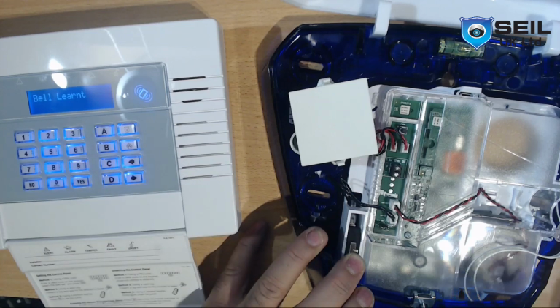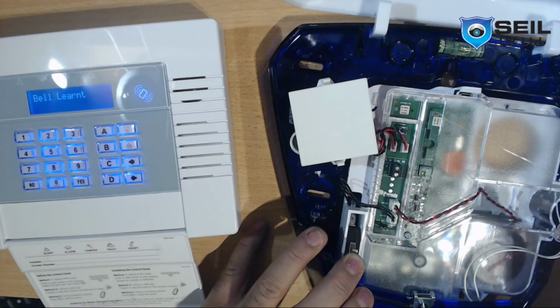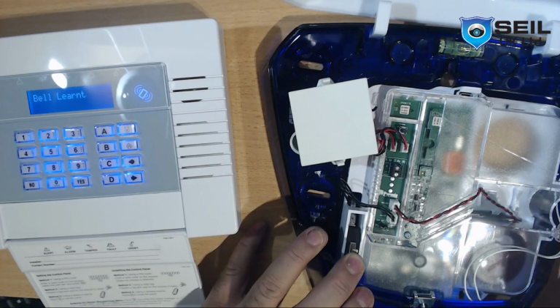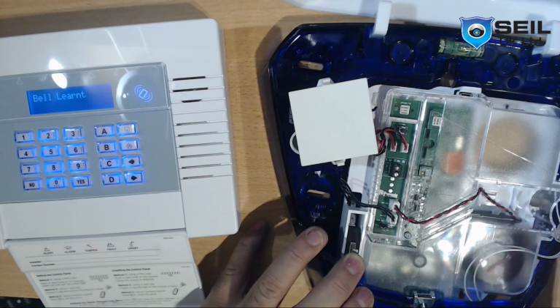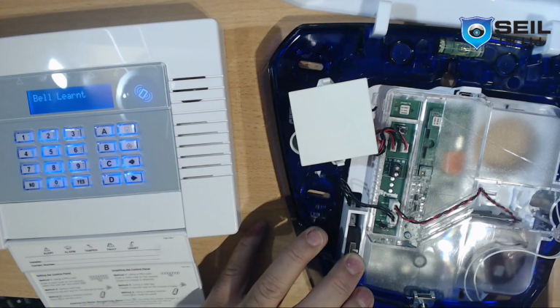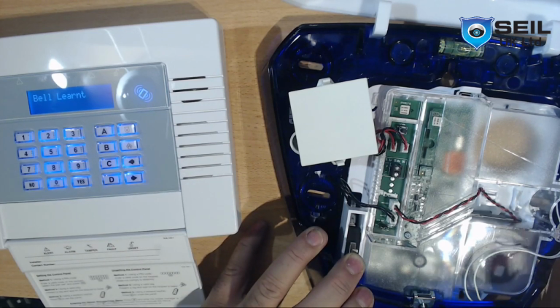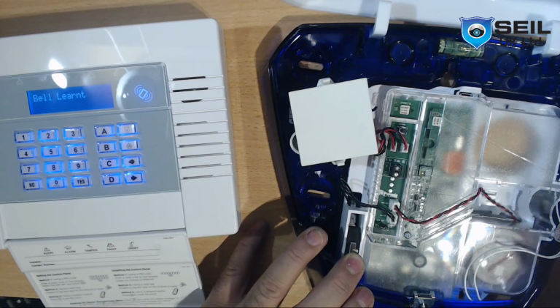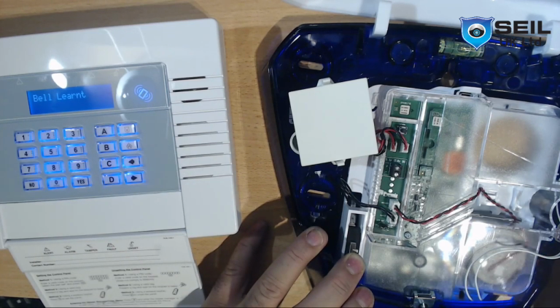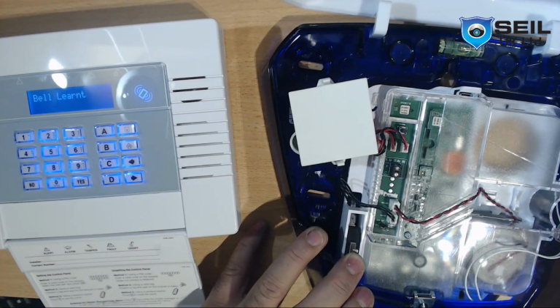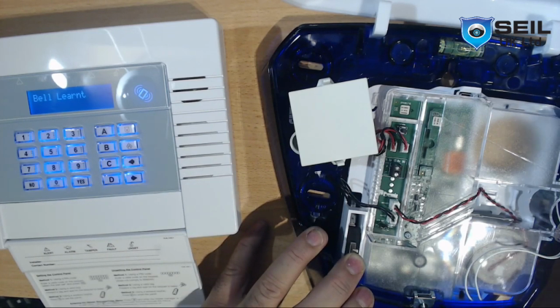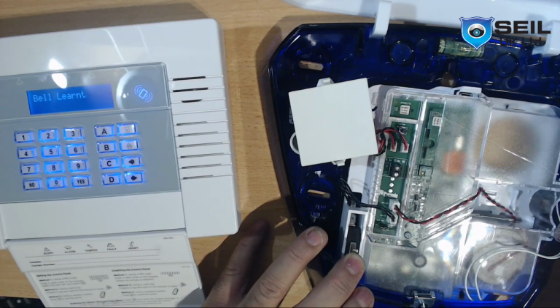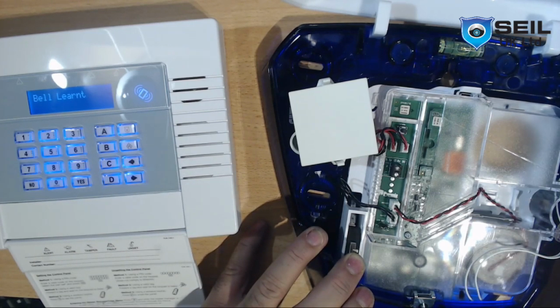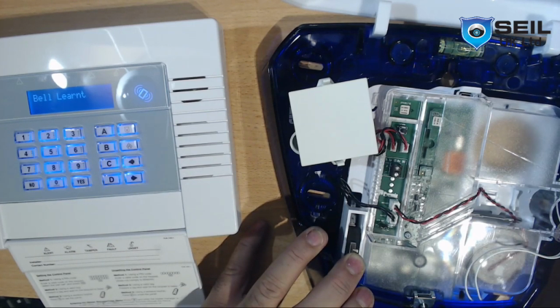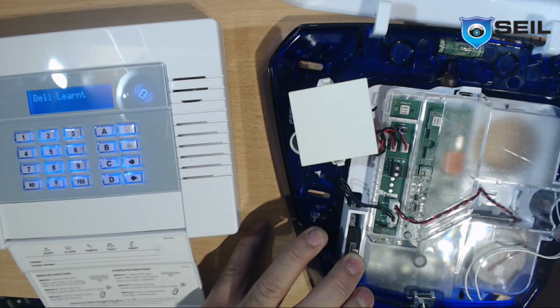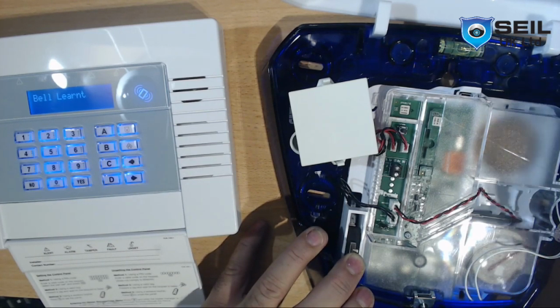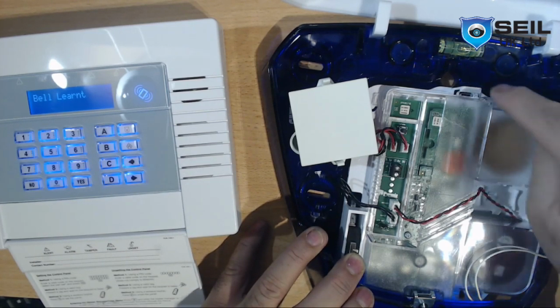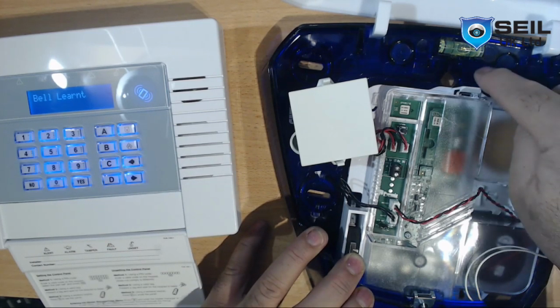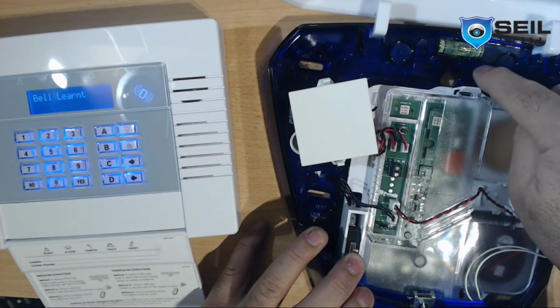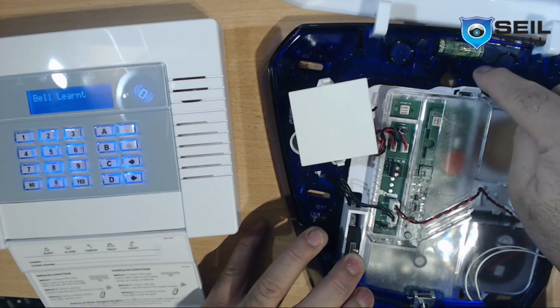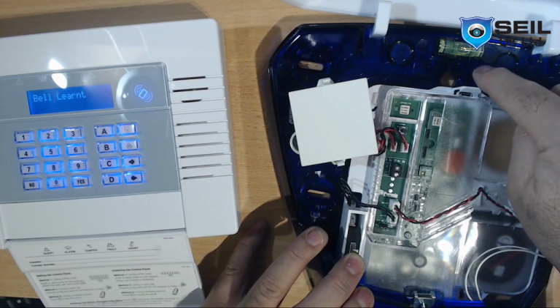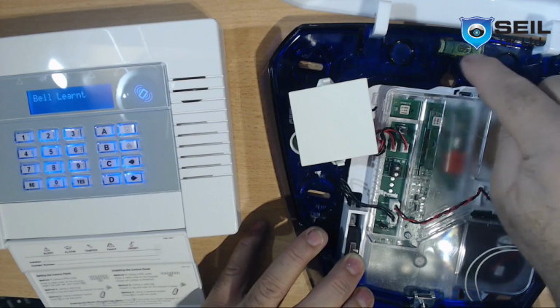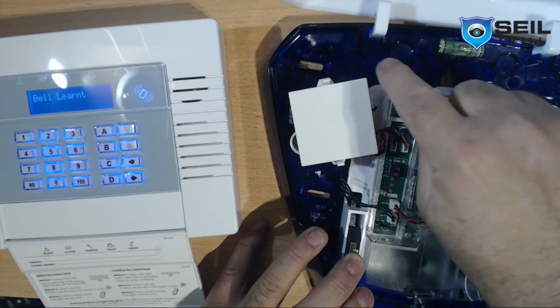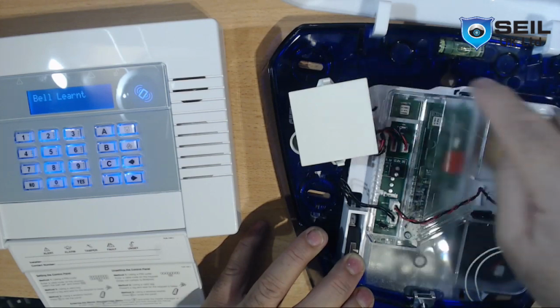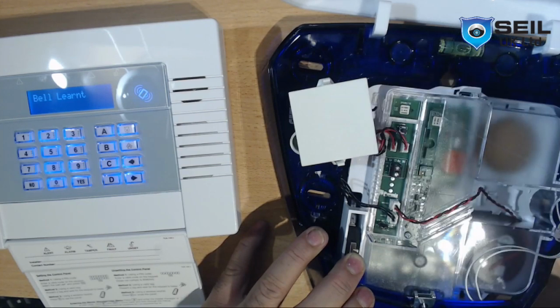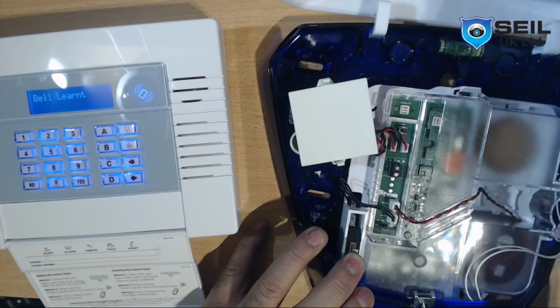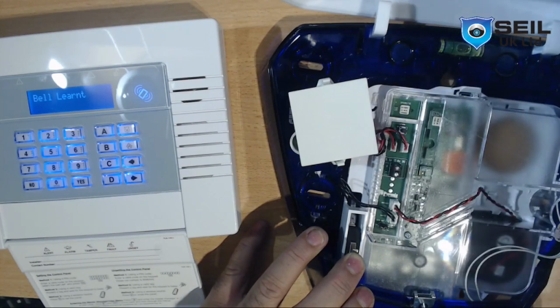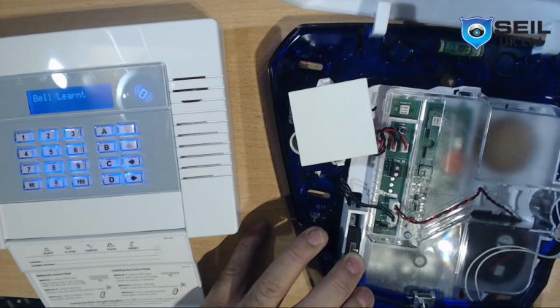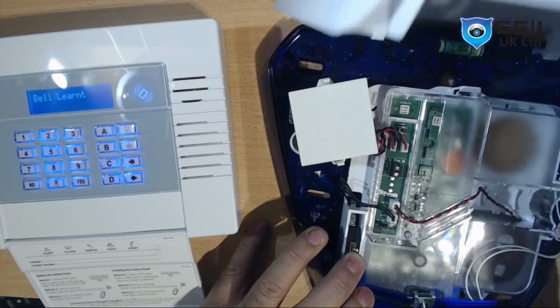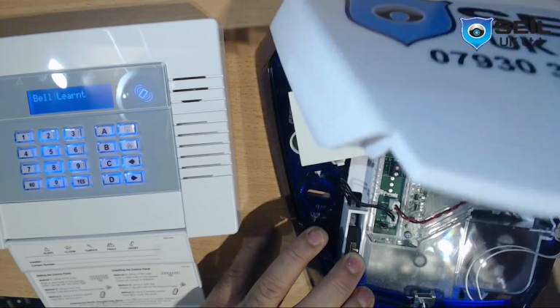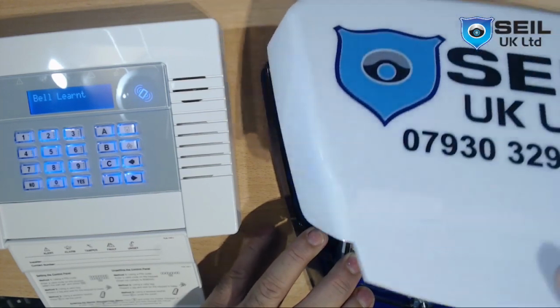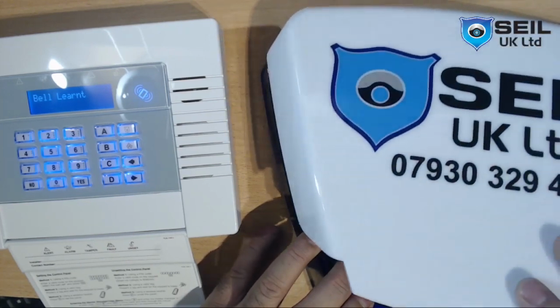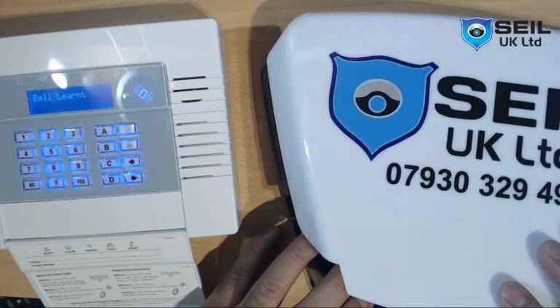After that, fix it on the hole with a forward screw — you need to put a screw here to fix it on the hole — and pull the plate back.